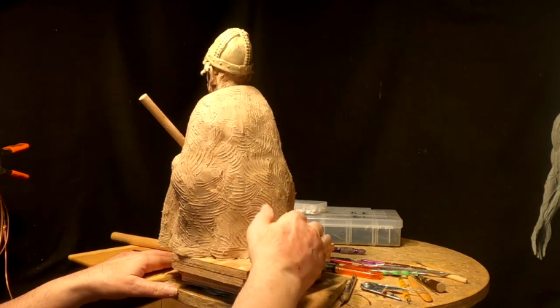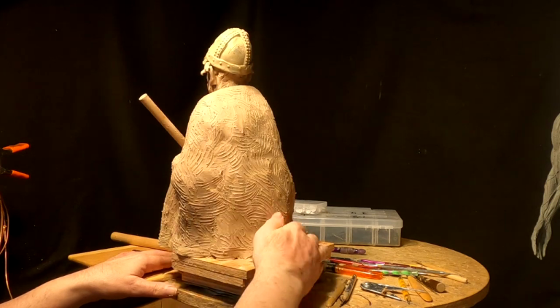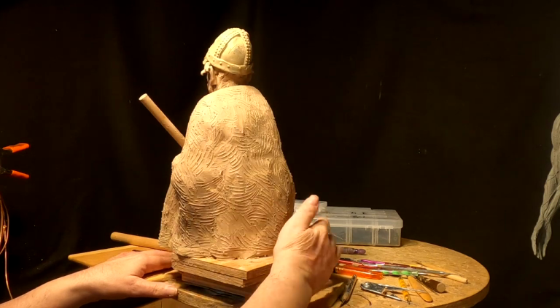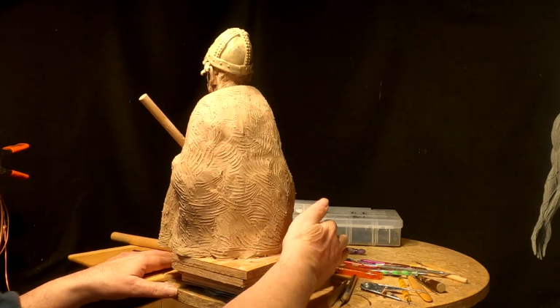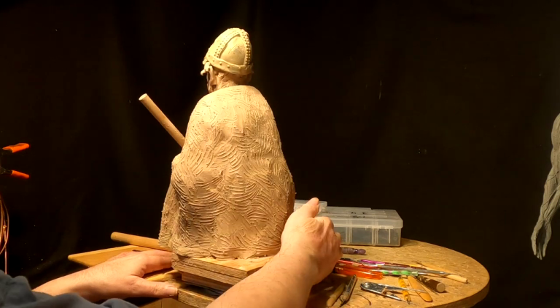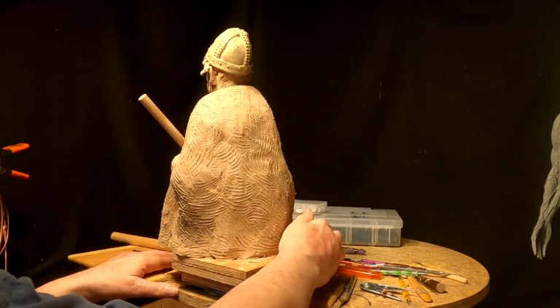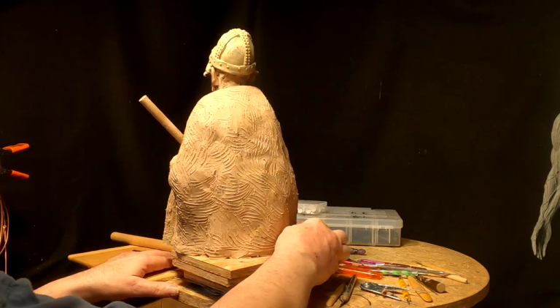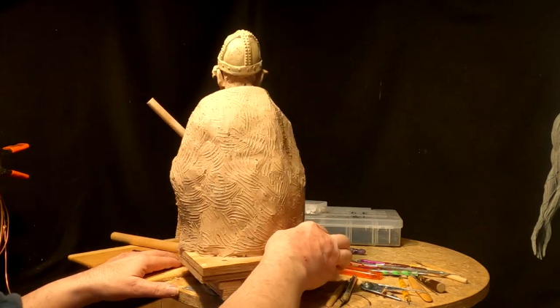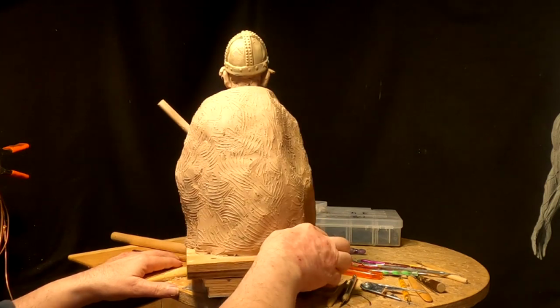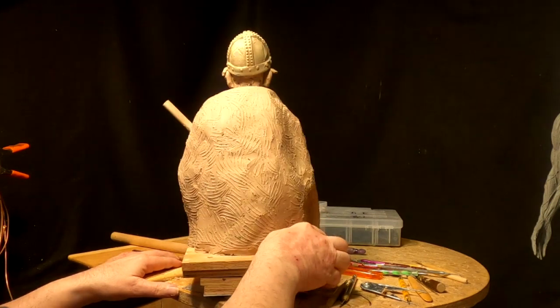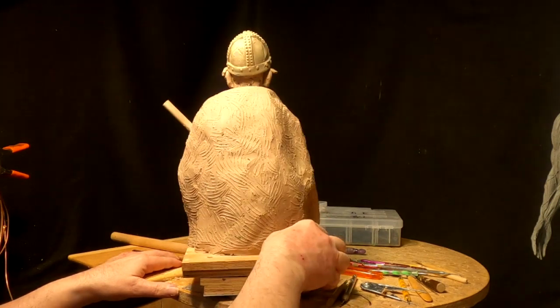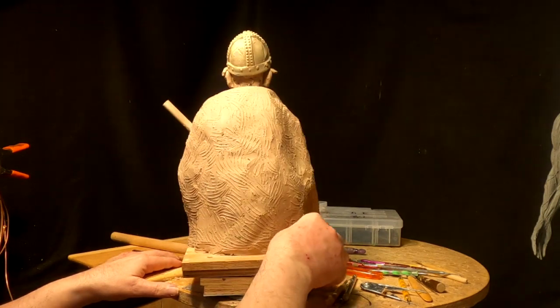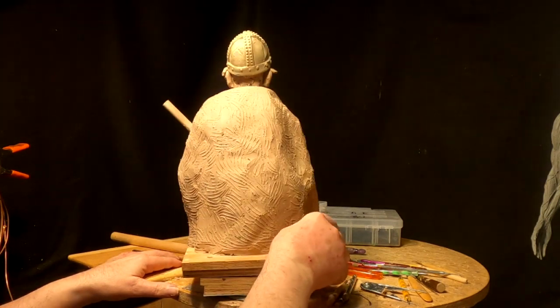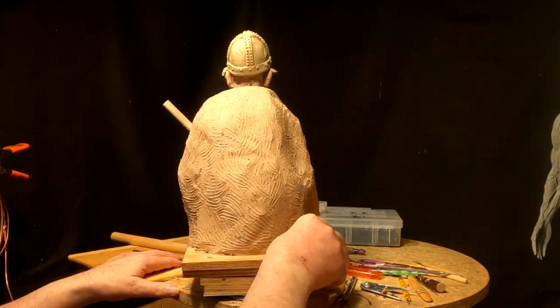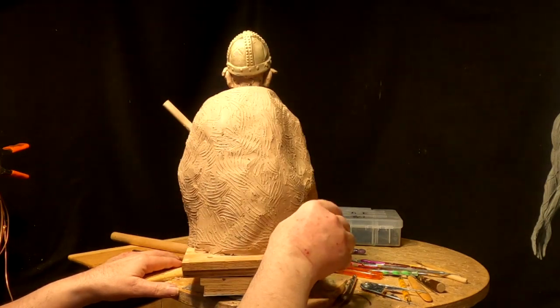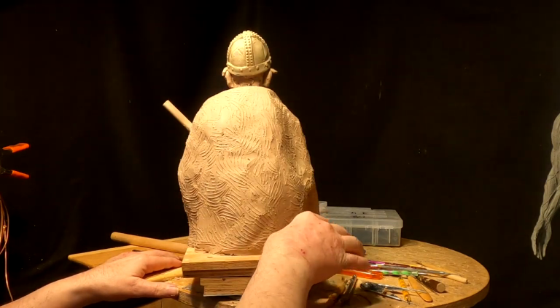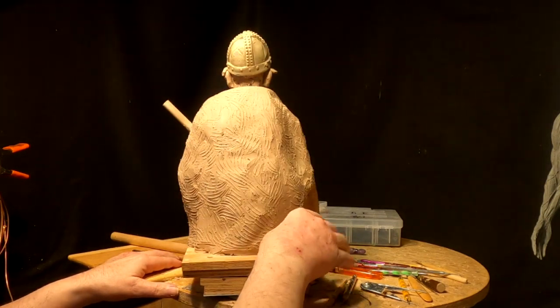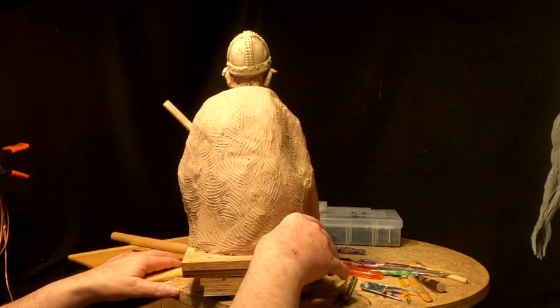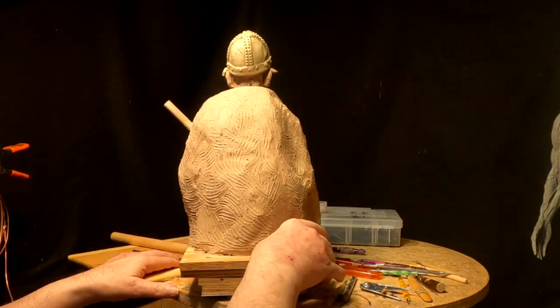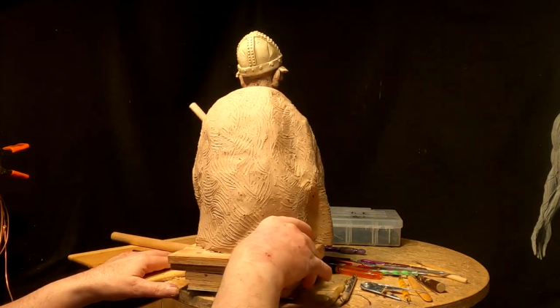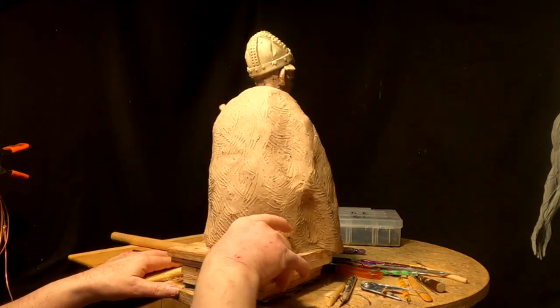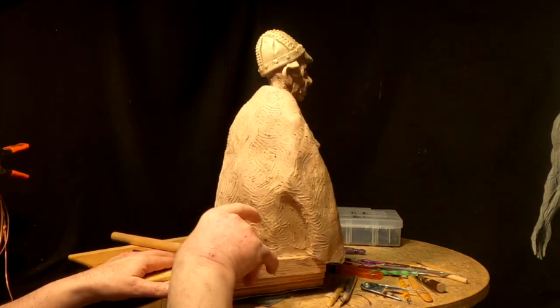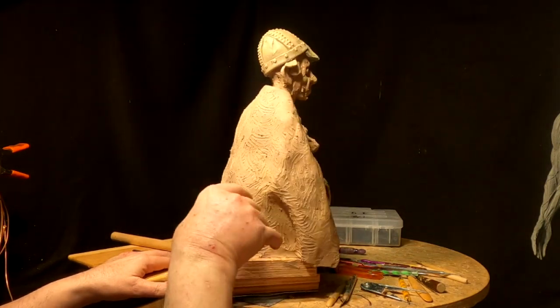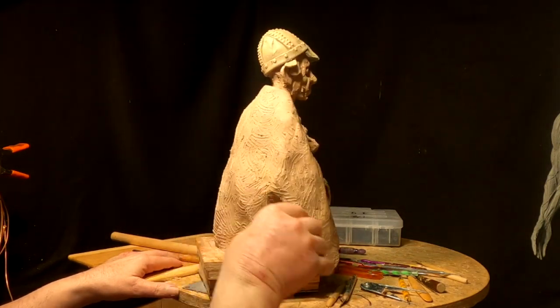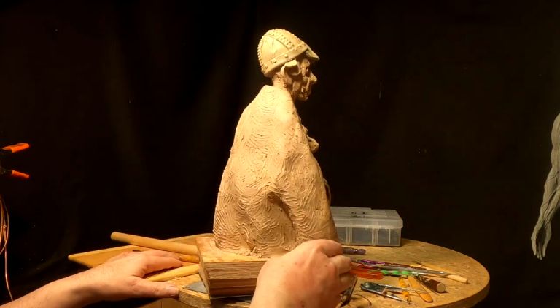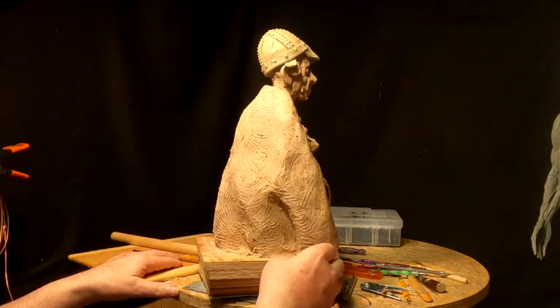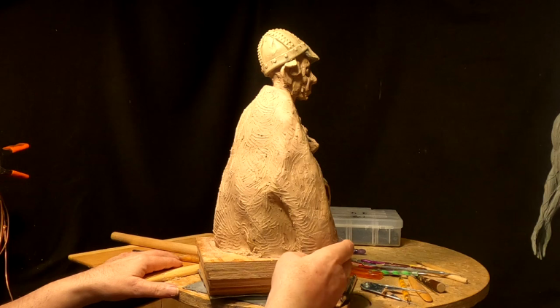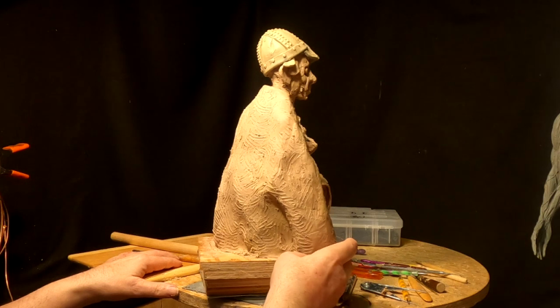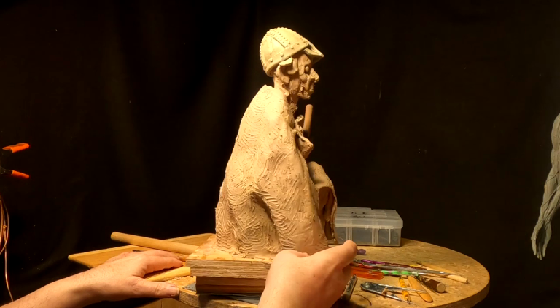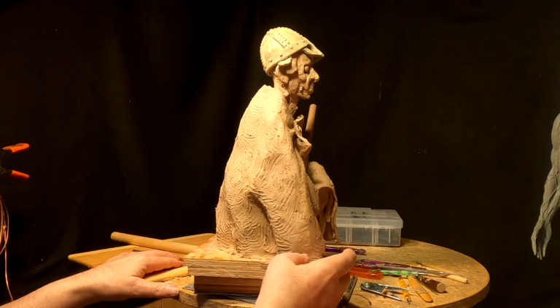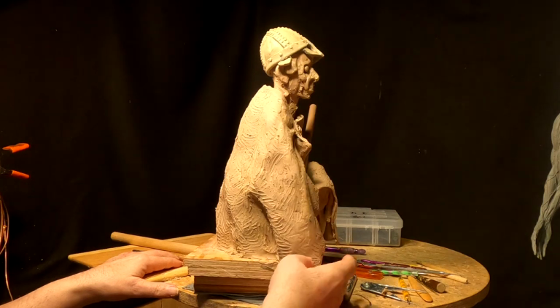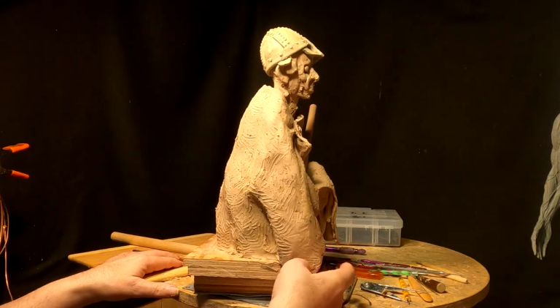I'm thinking about redoing the helmet. I'm happy with this one, but I think I can do better.